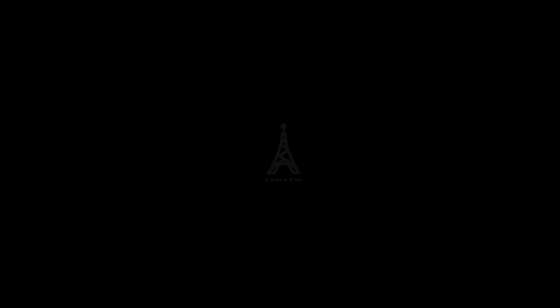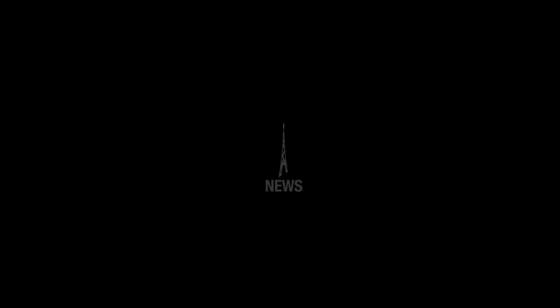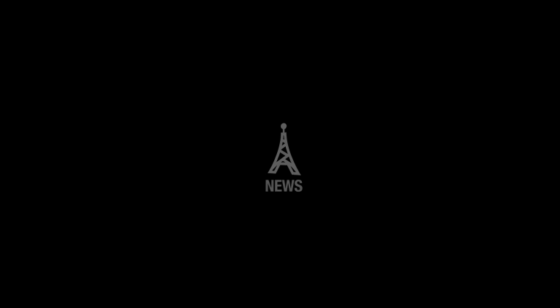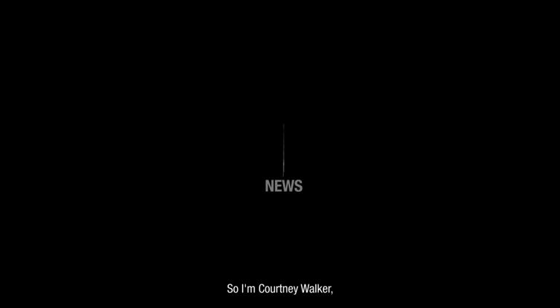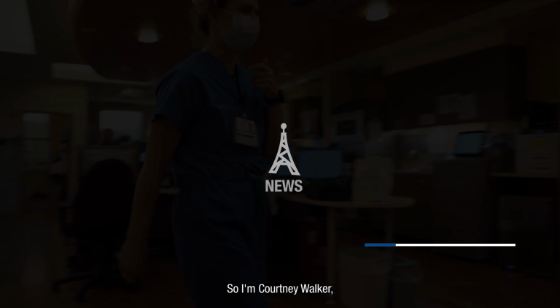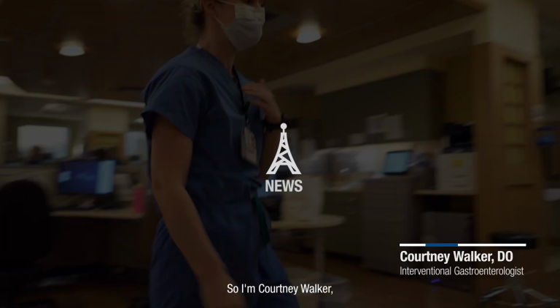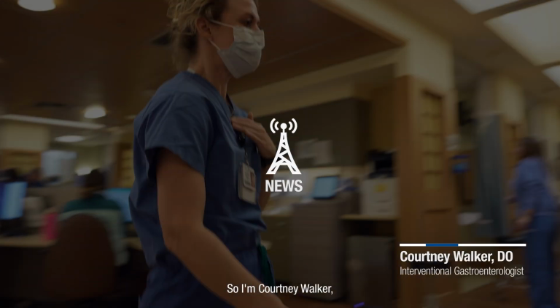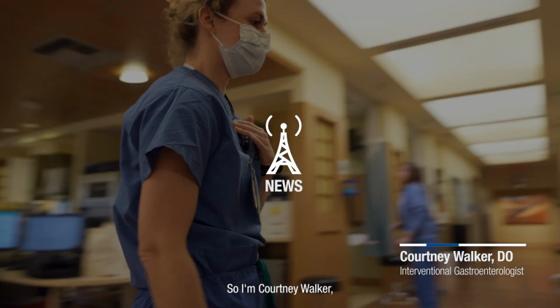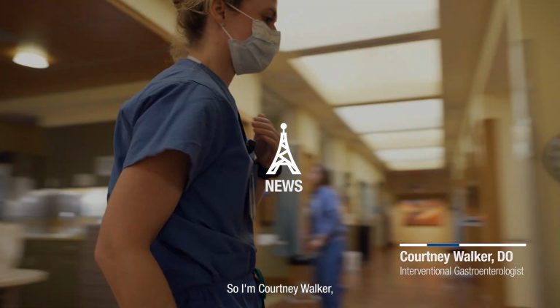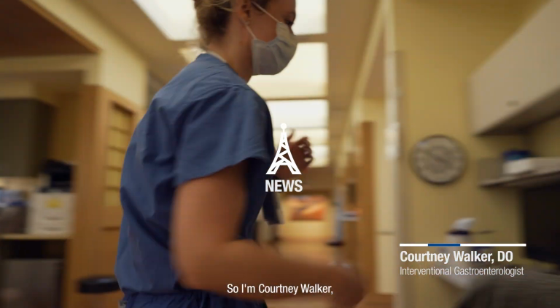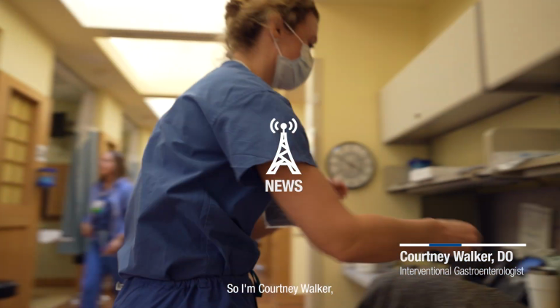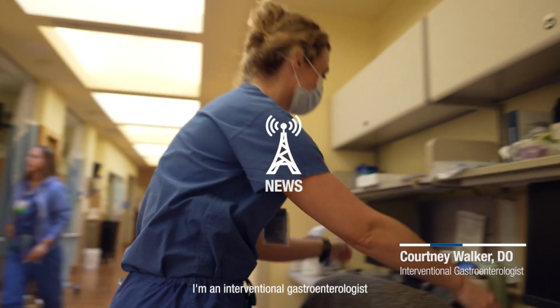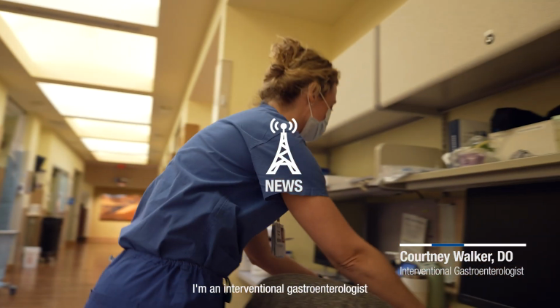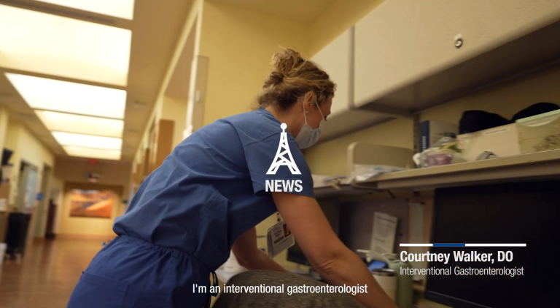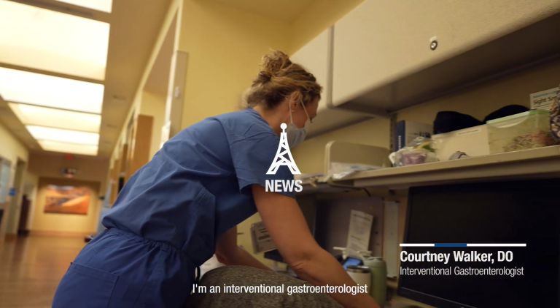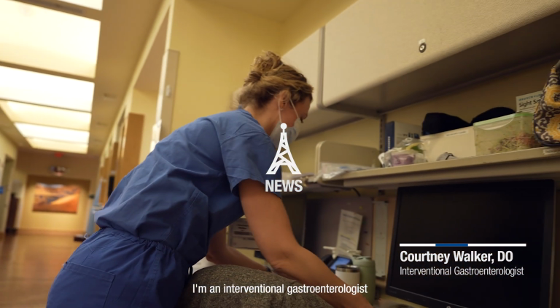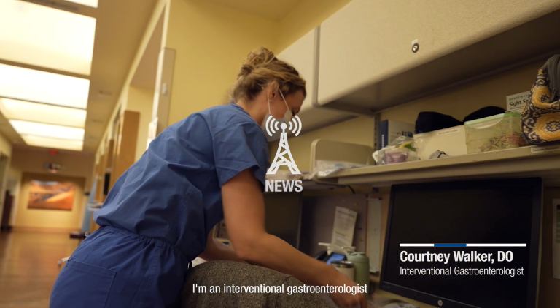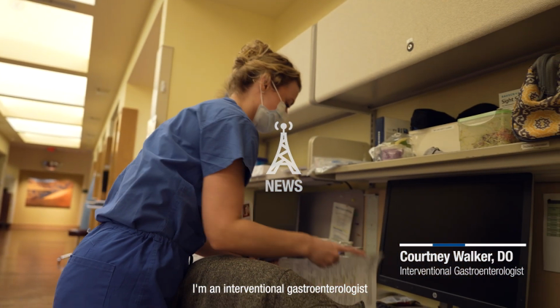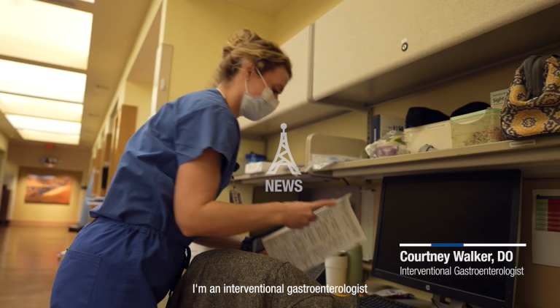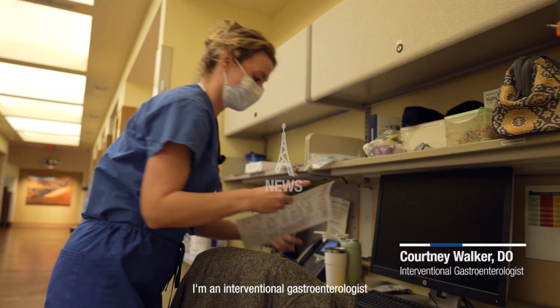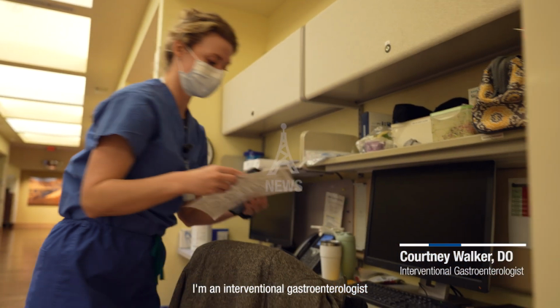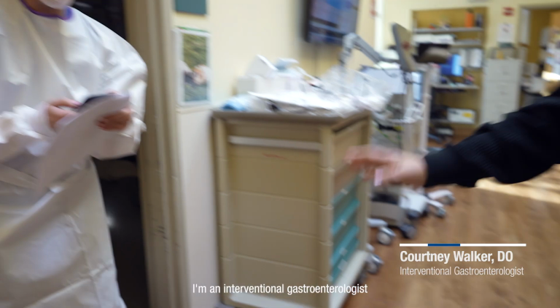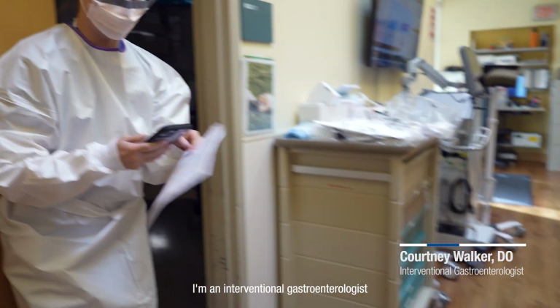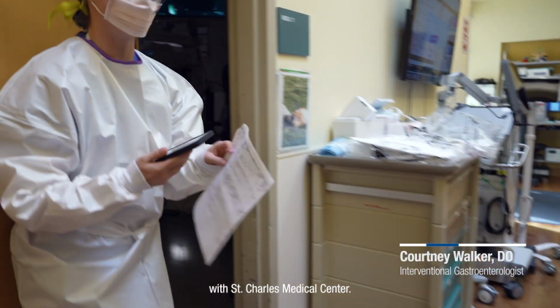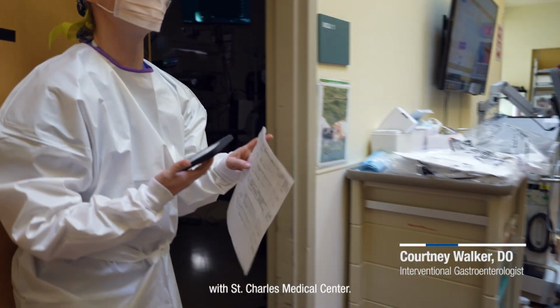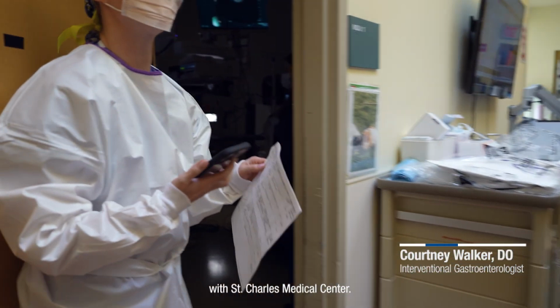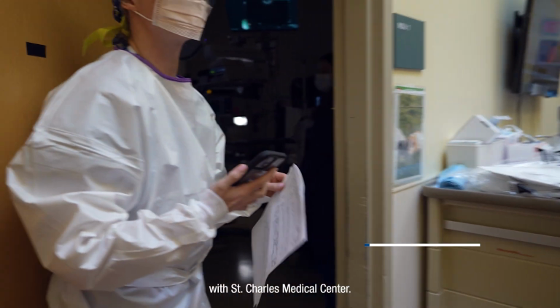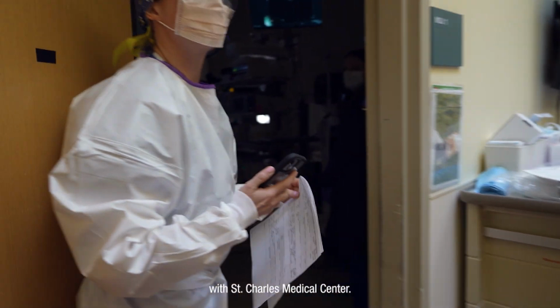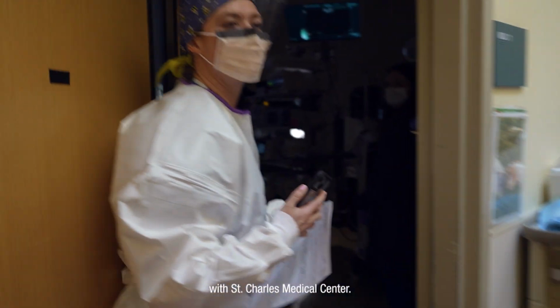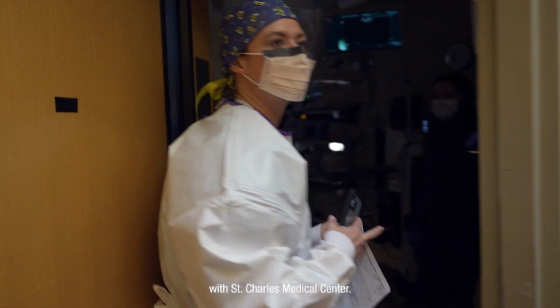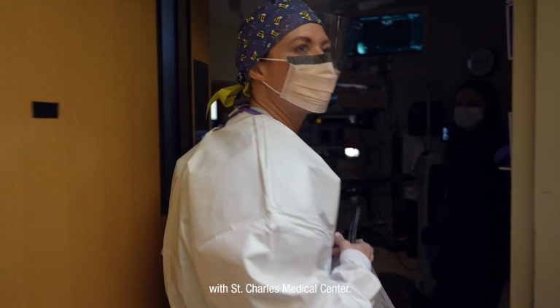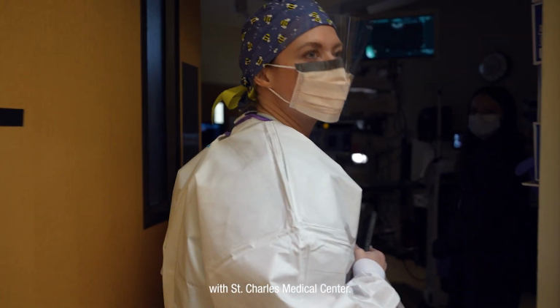I'm Courtney Walker, an interventional gastroenterologist with St. Charles Medical Center.